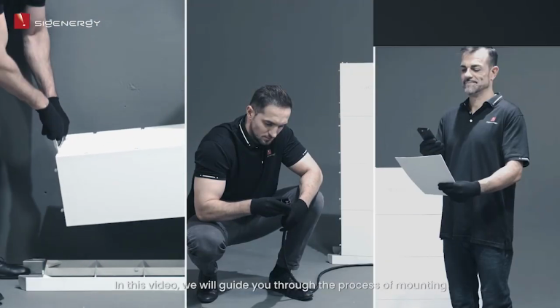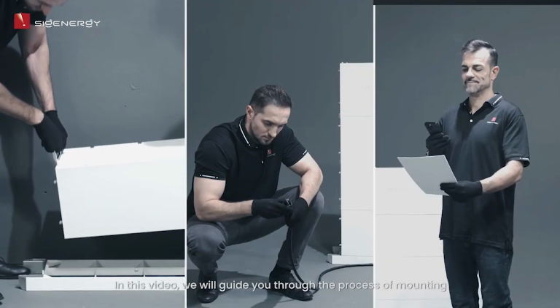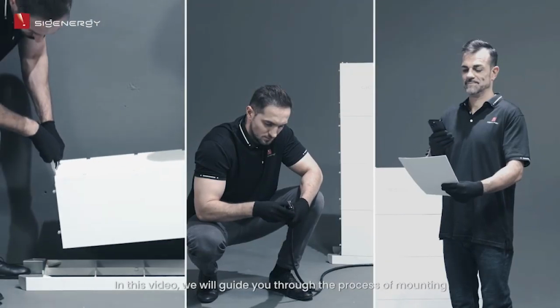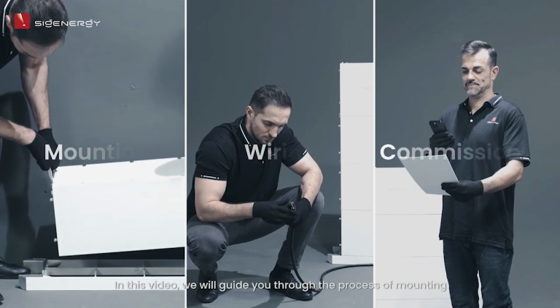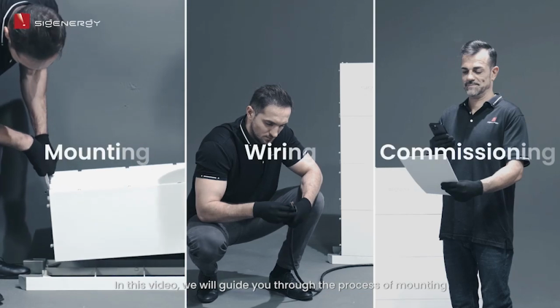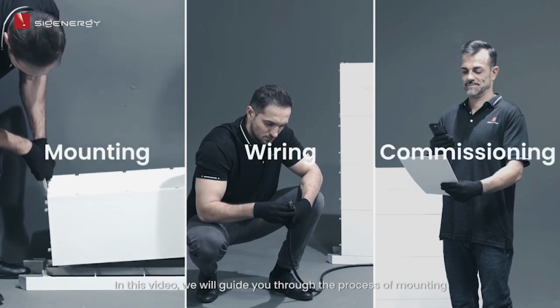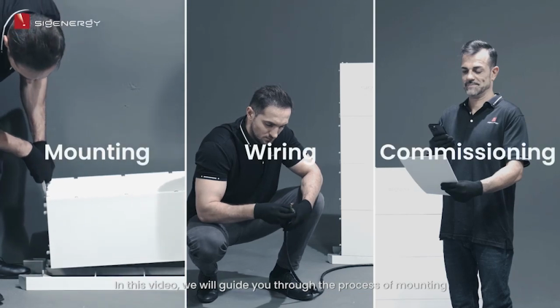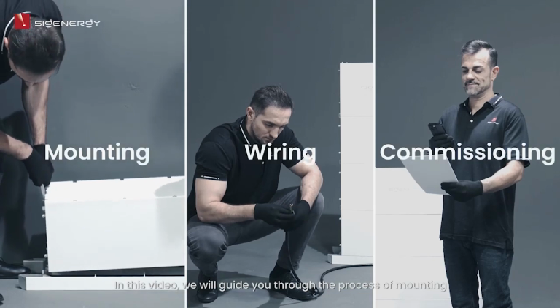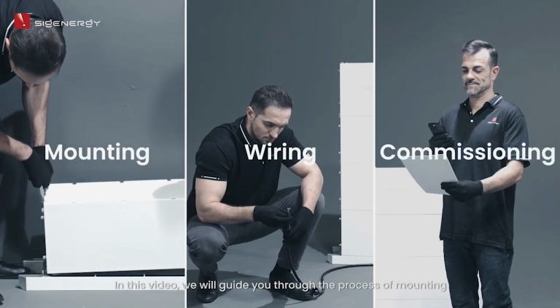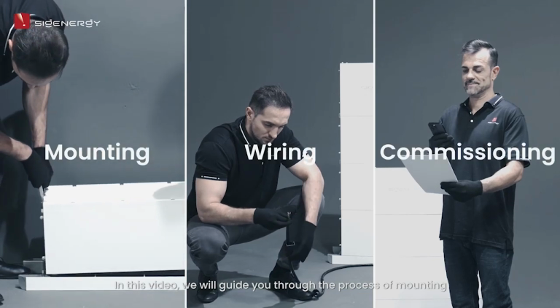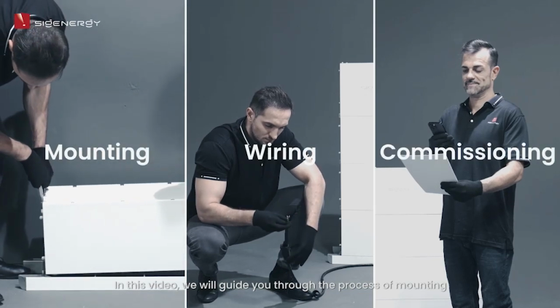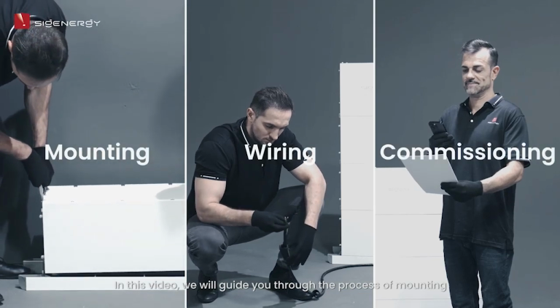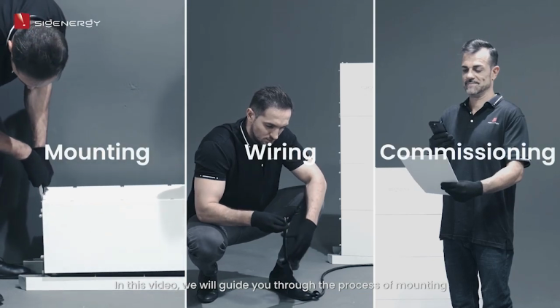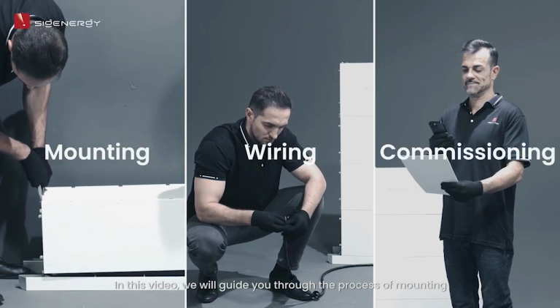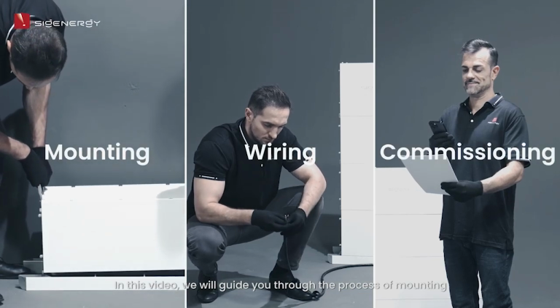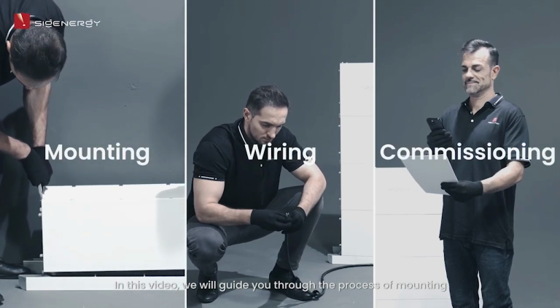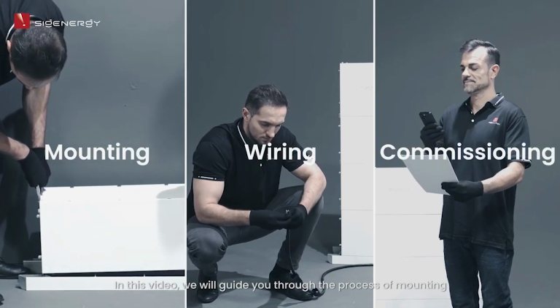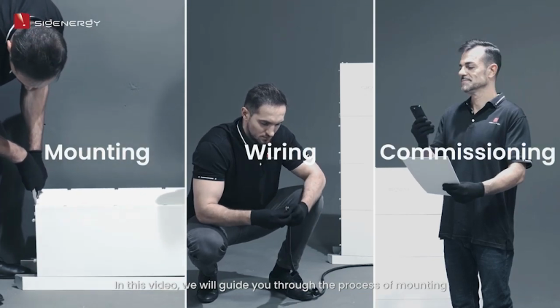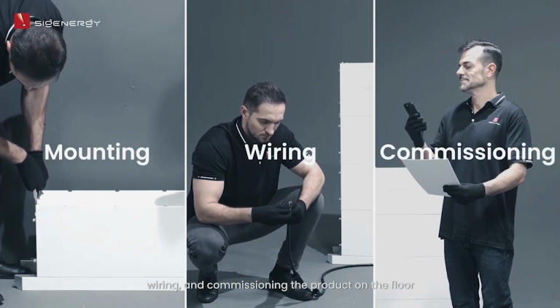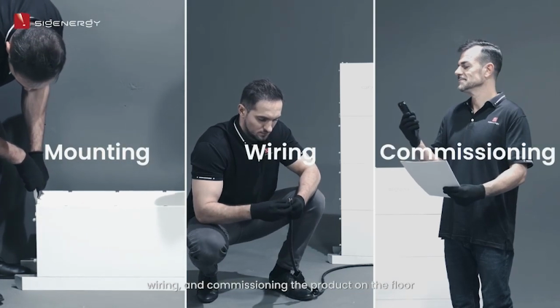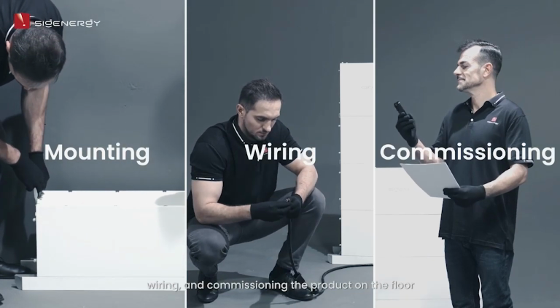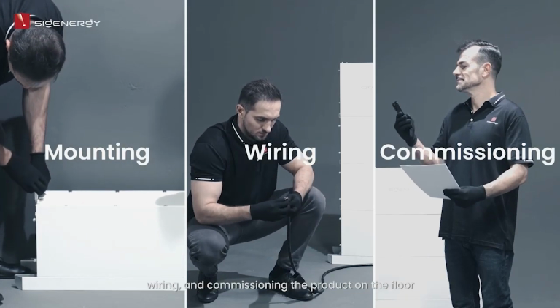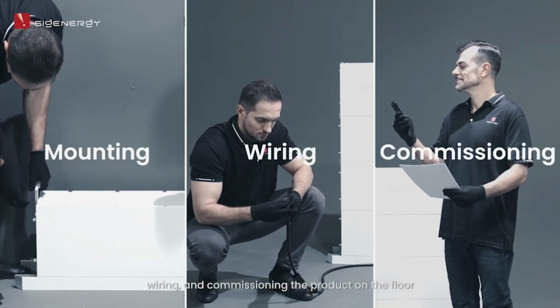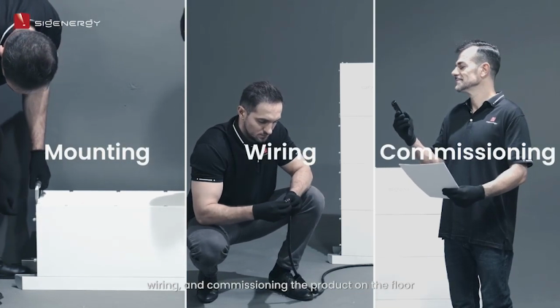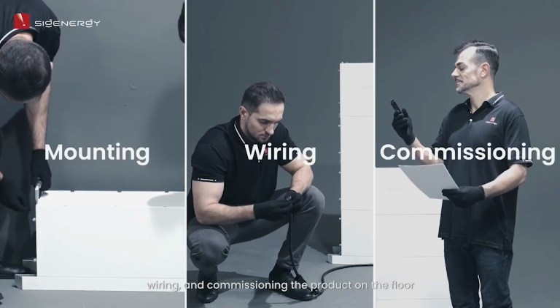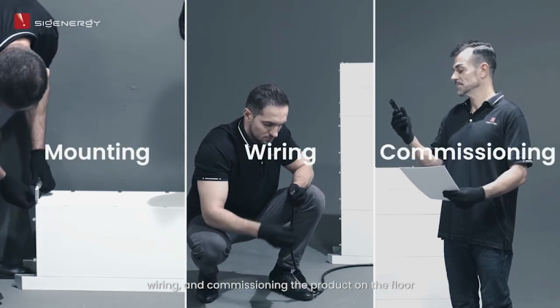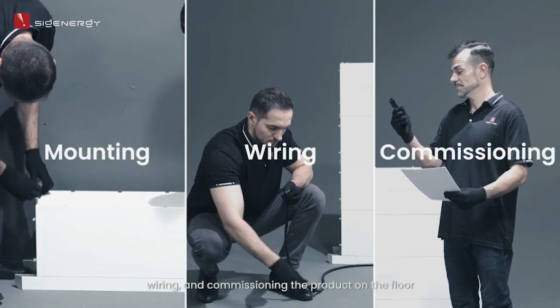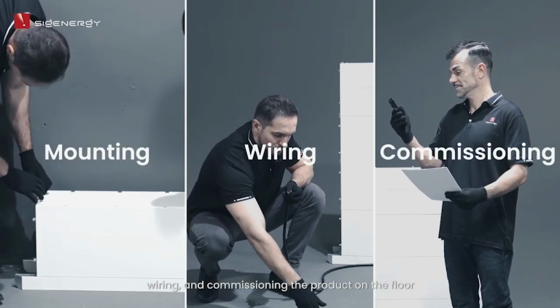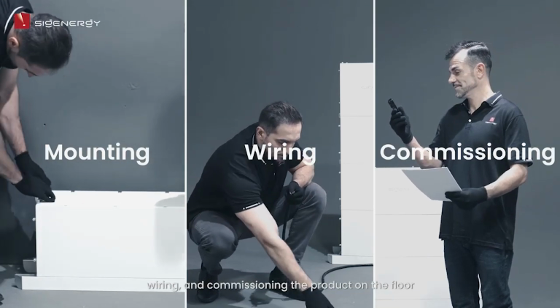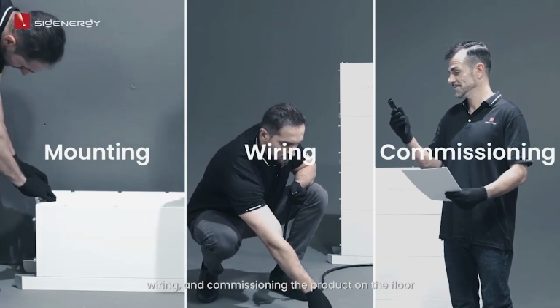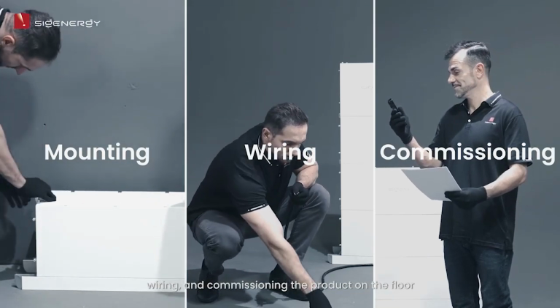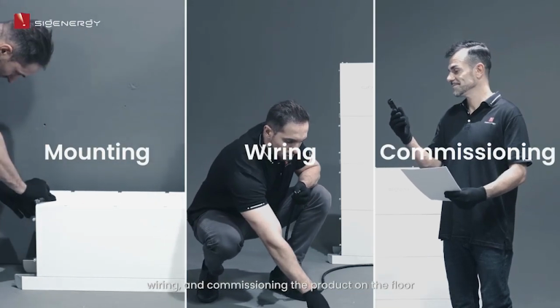In this video, we will guide you through the process of mounting, wiring, and commissioning the product on the floor.